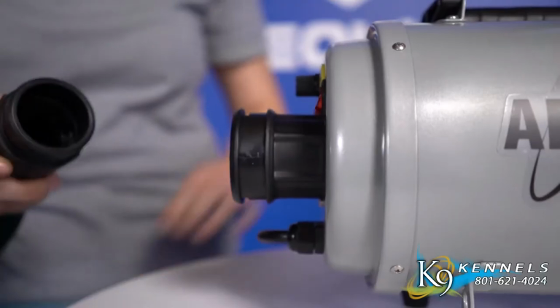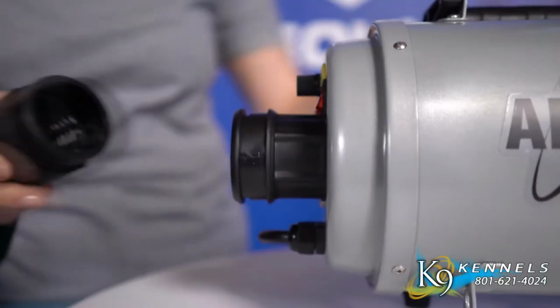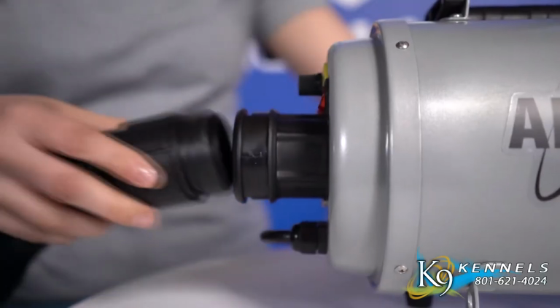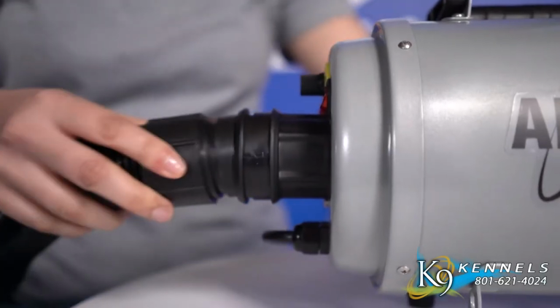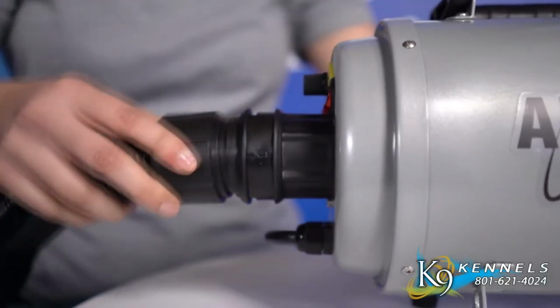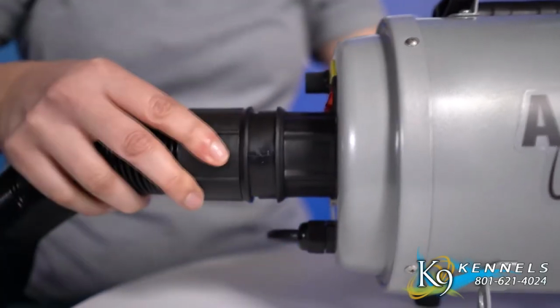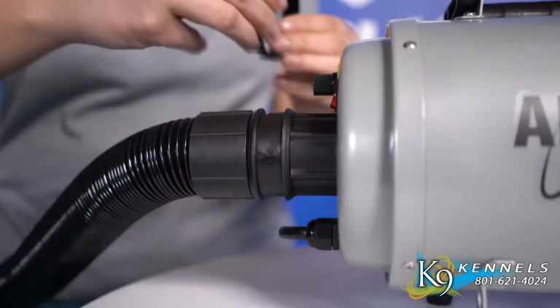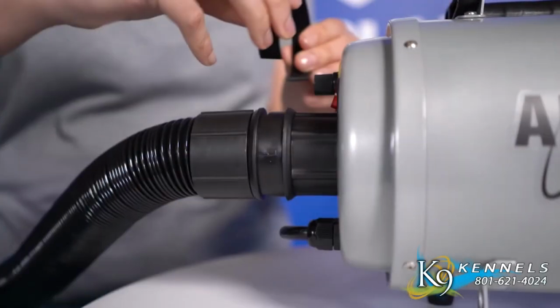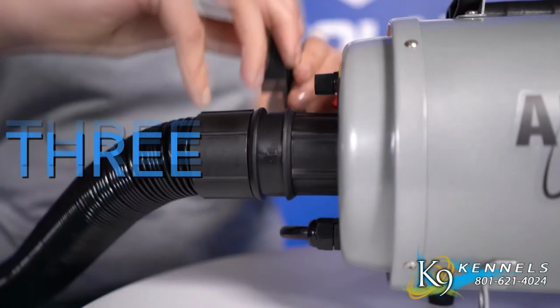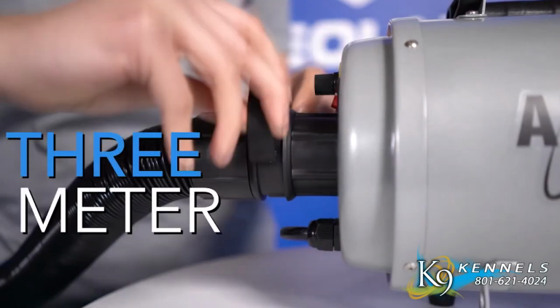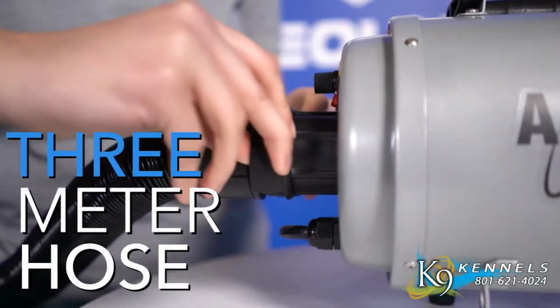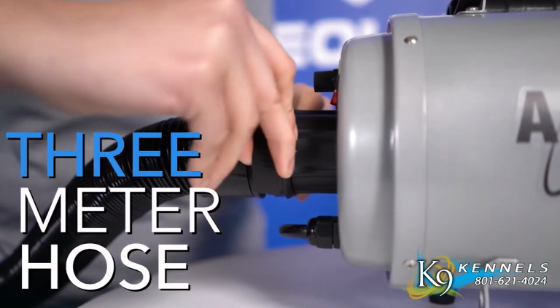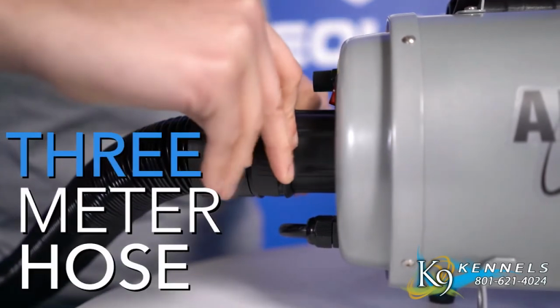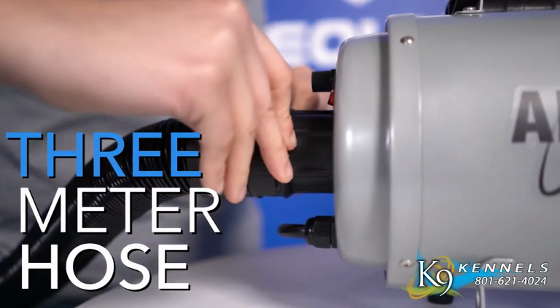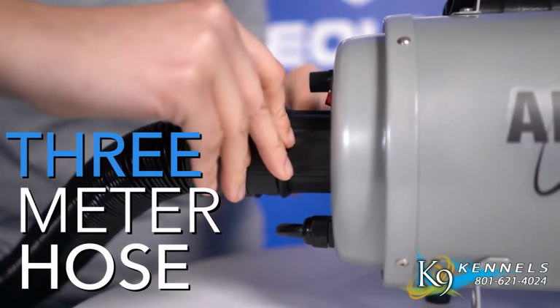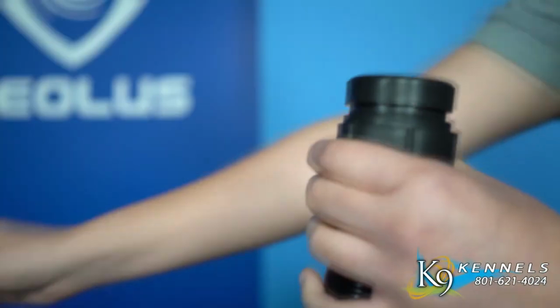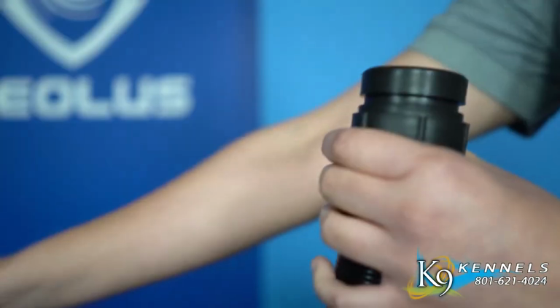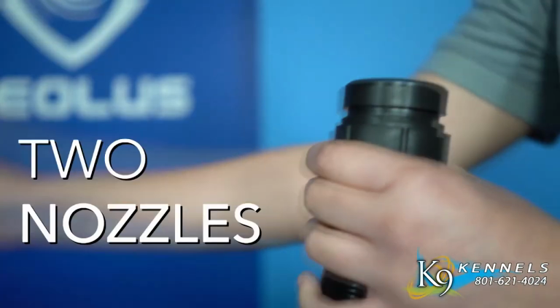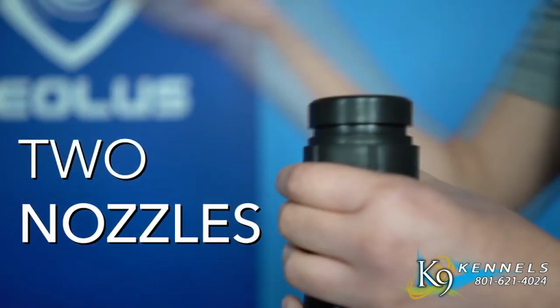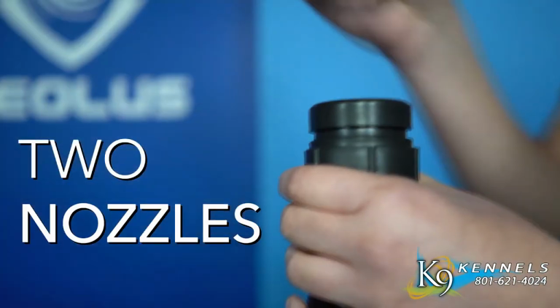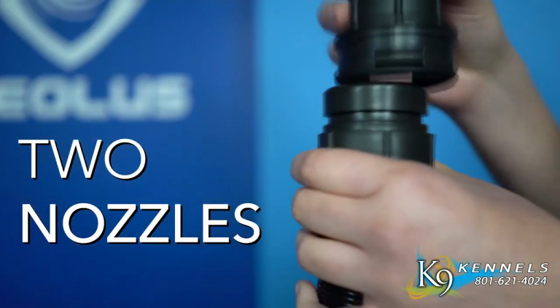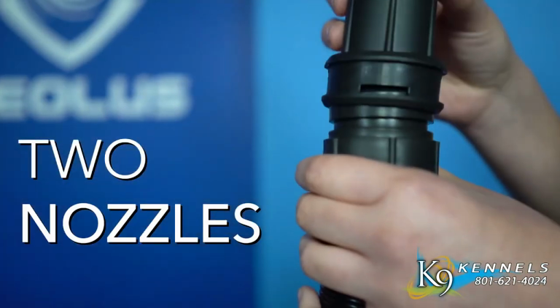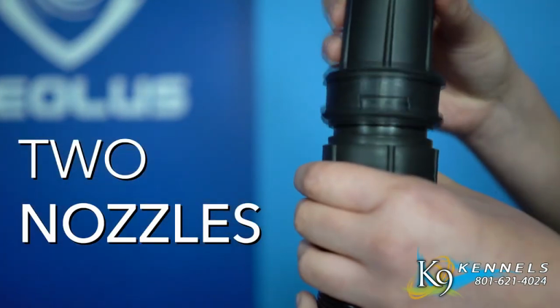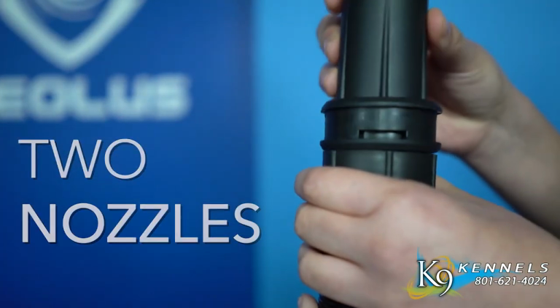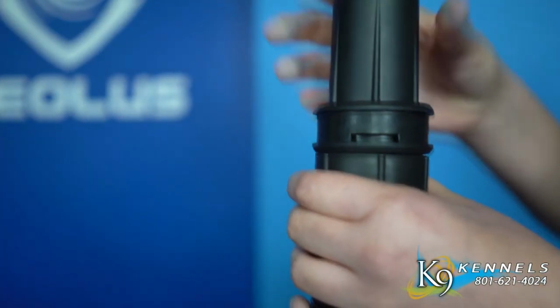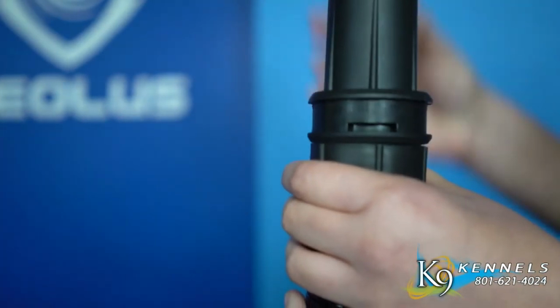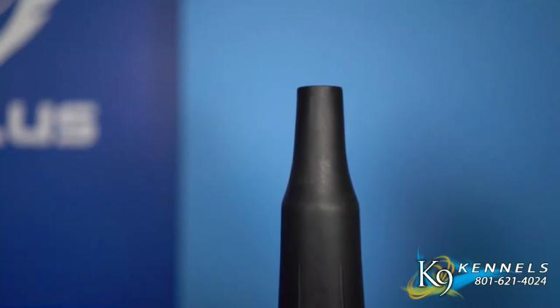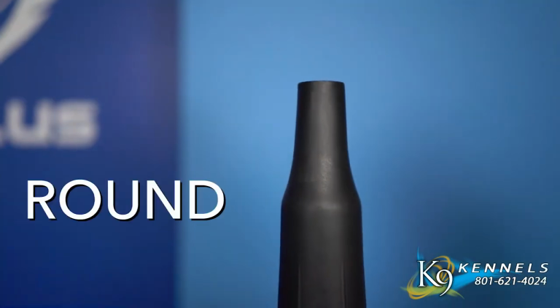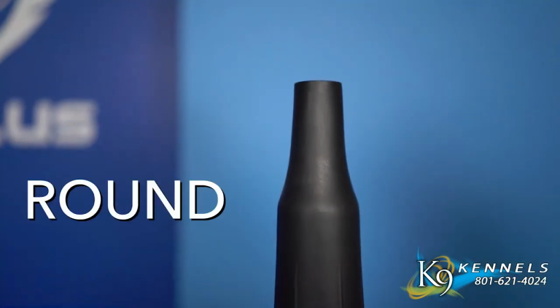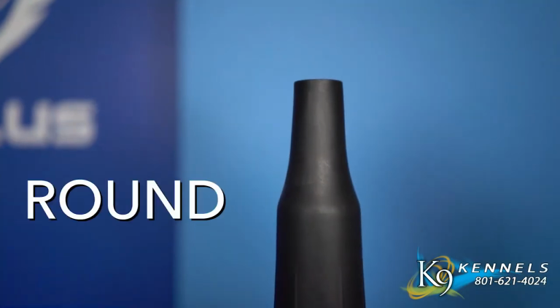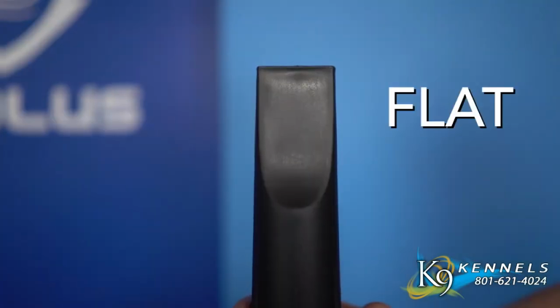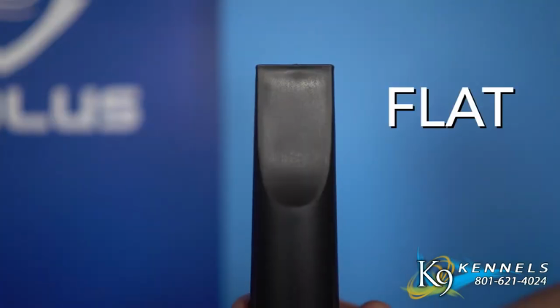Each Aeolian comes with a 3 meter hose and two interchangeable nozzles — round and flat.